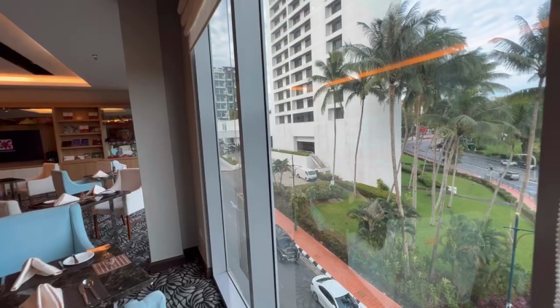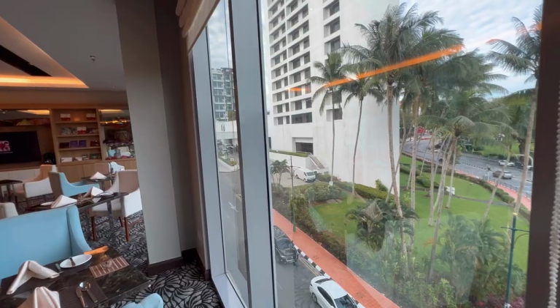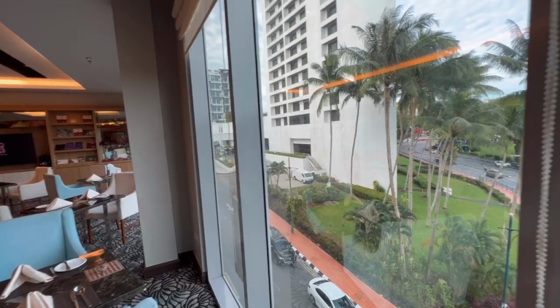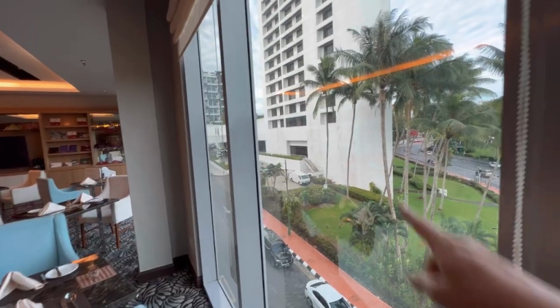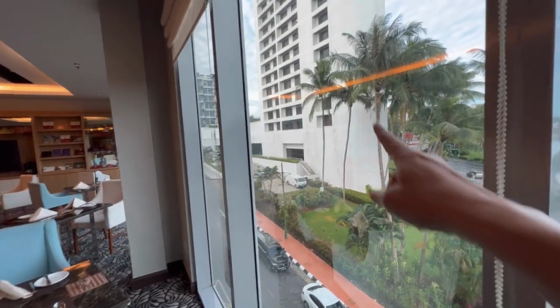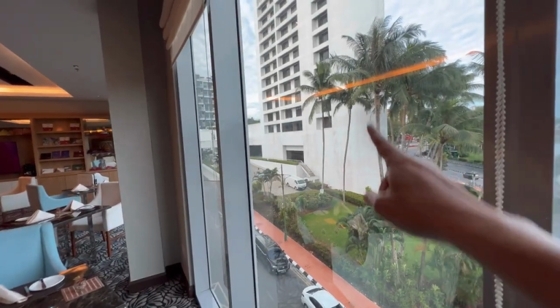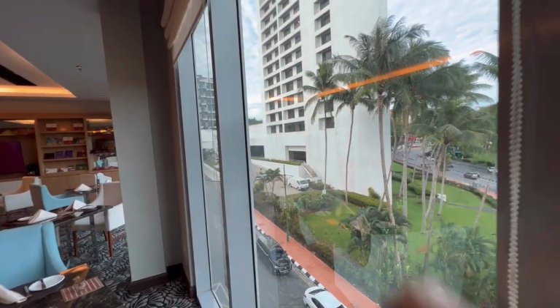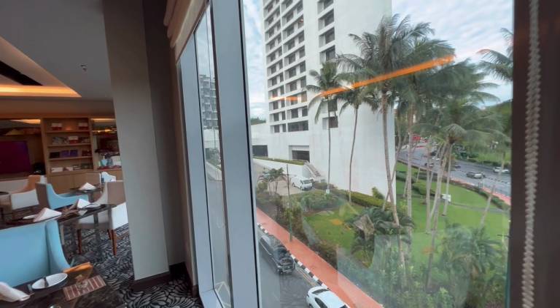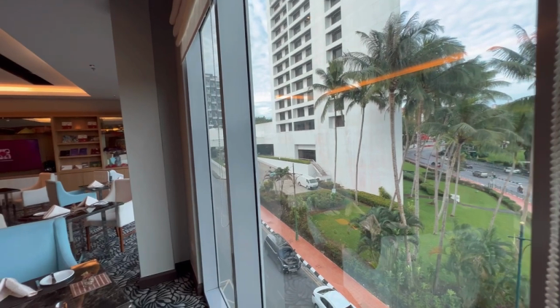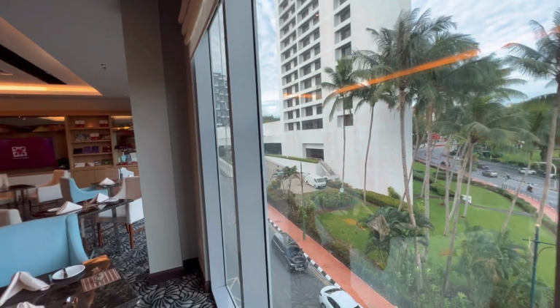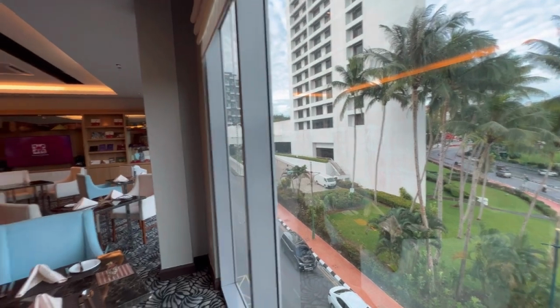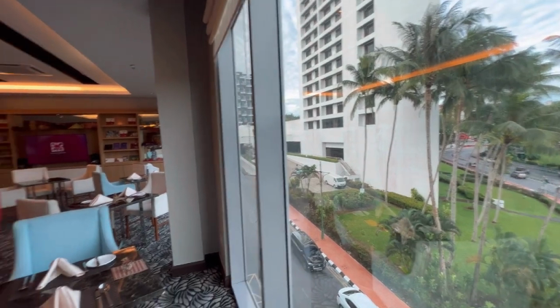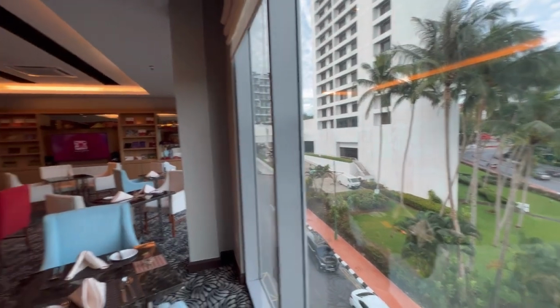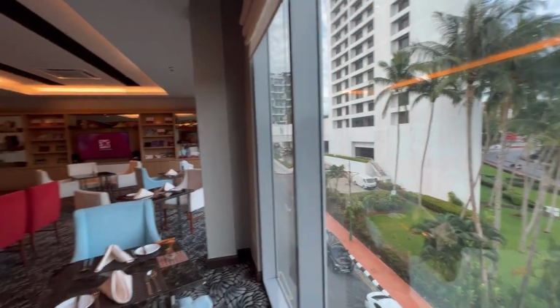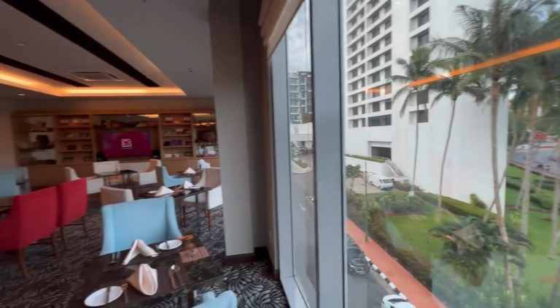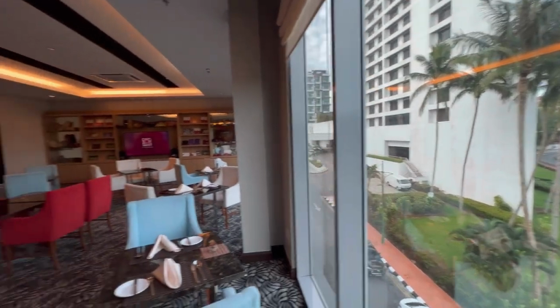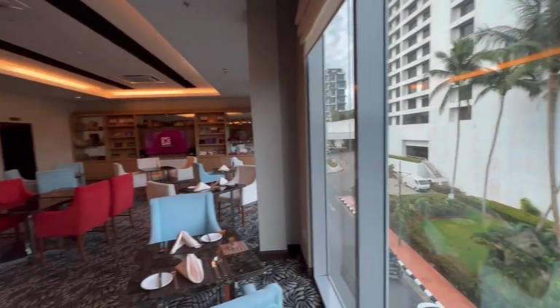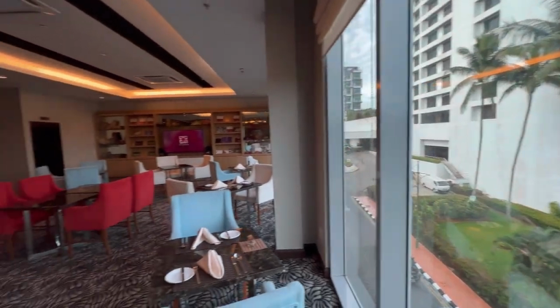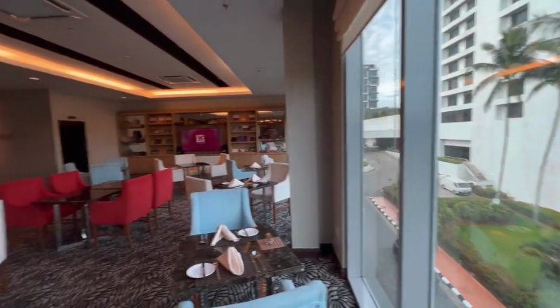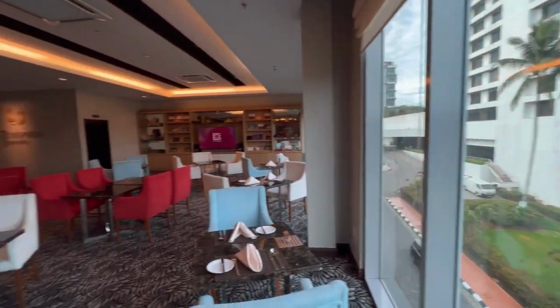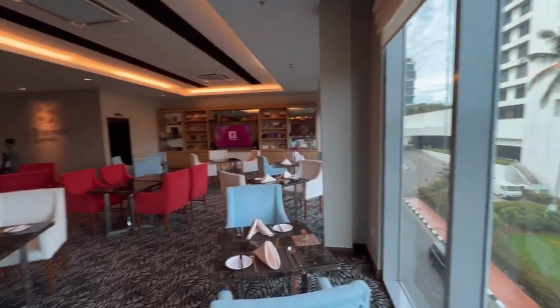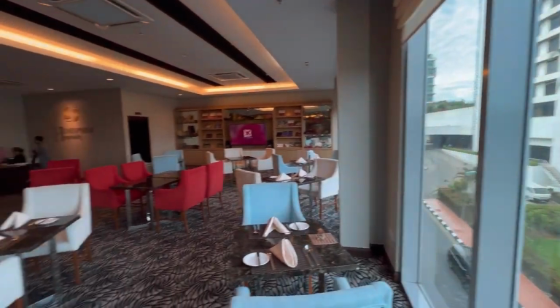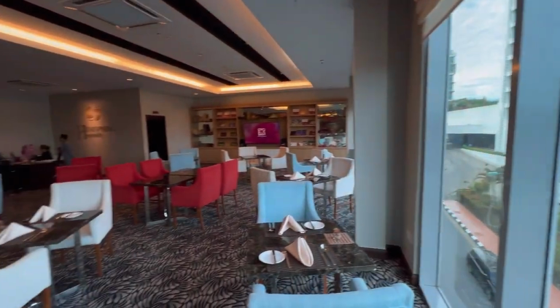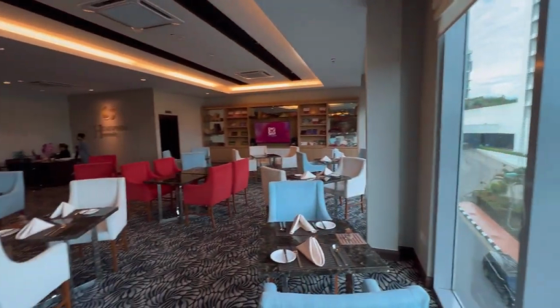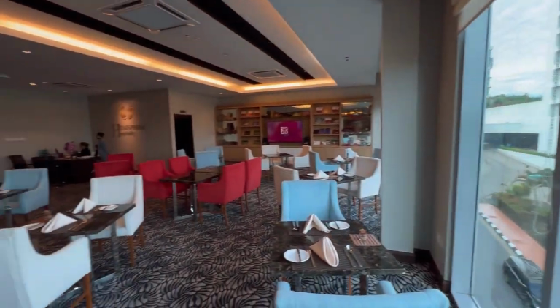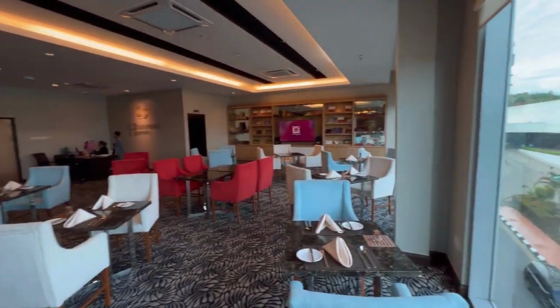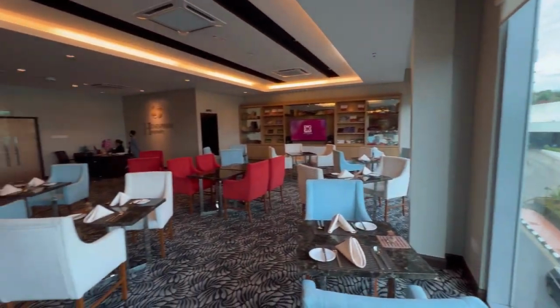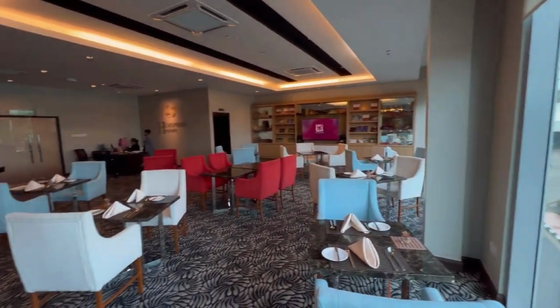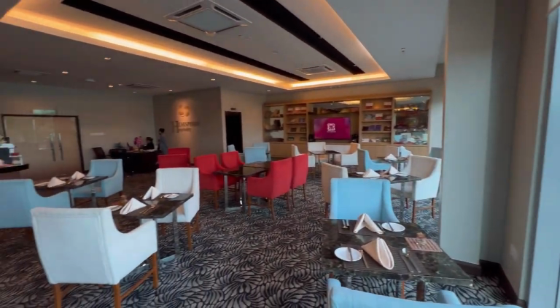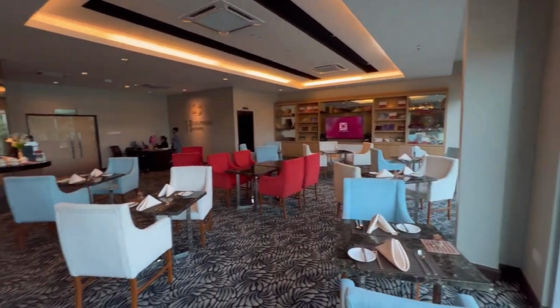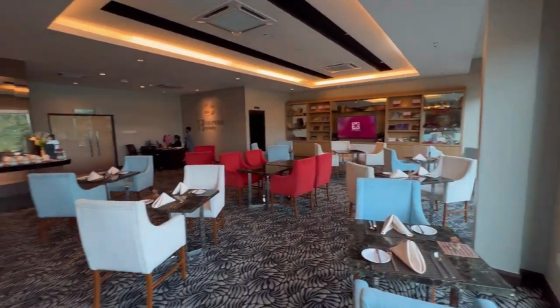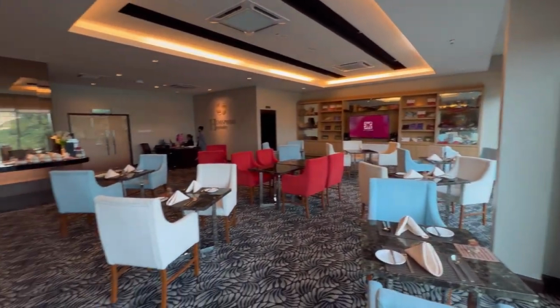And this is the lounge, guys — looks like this. That should be the Hilton Hotel next door.